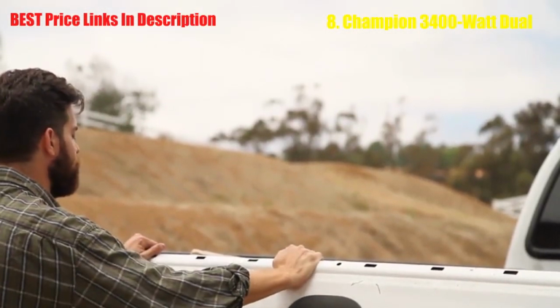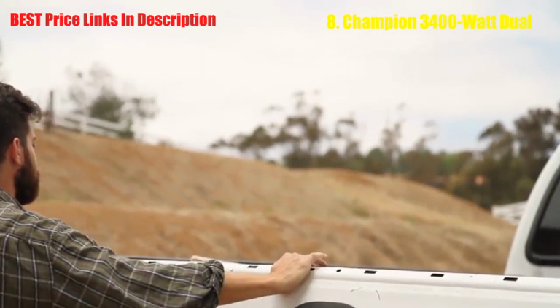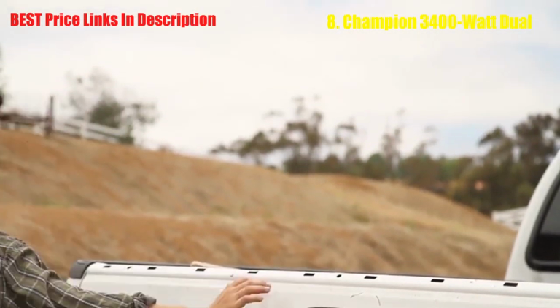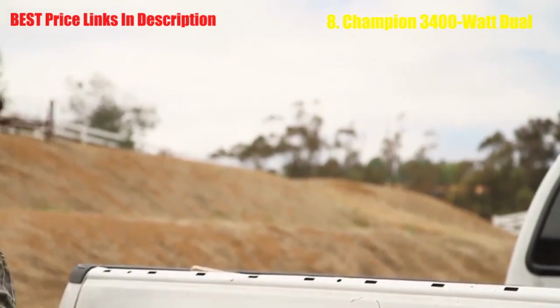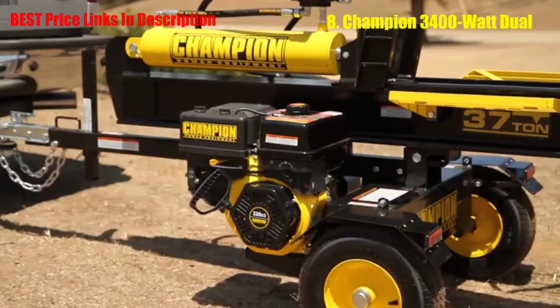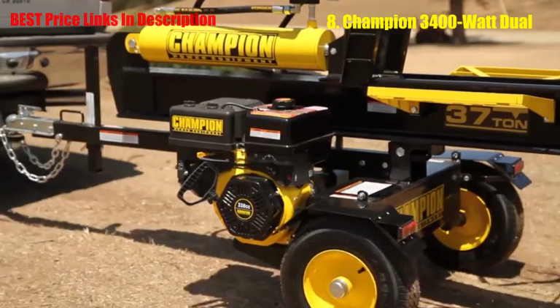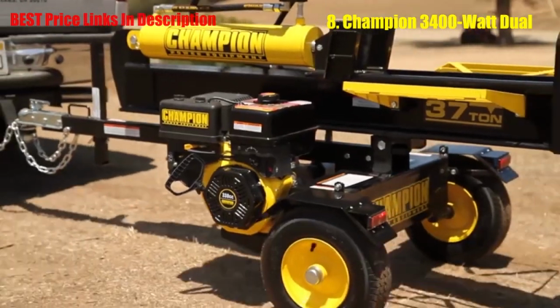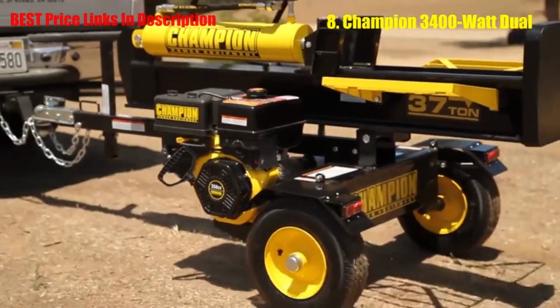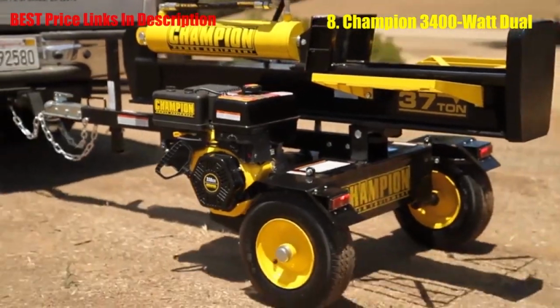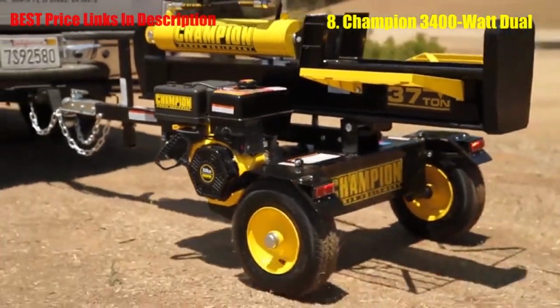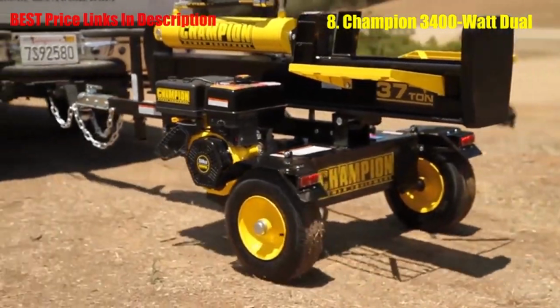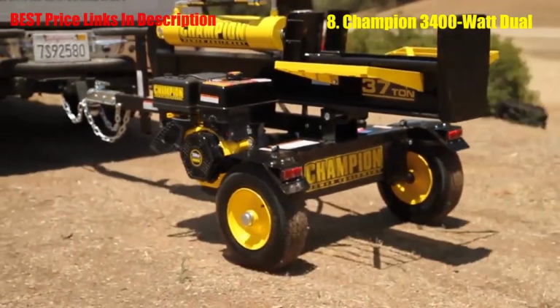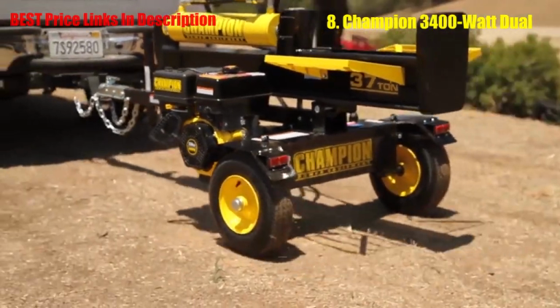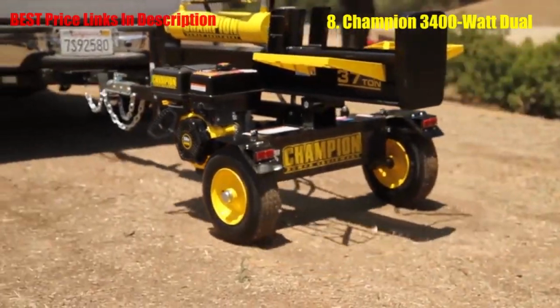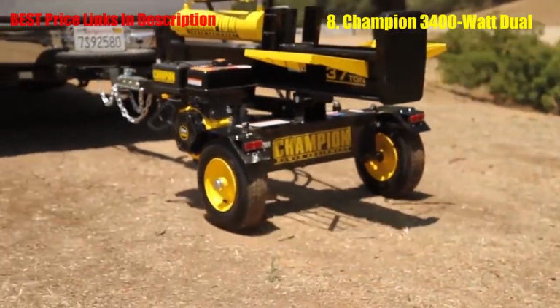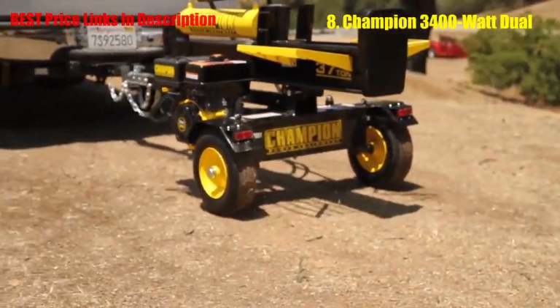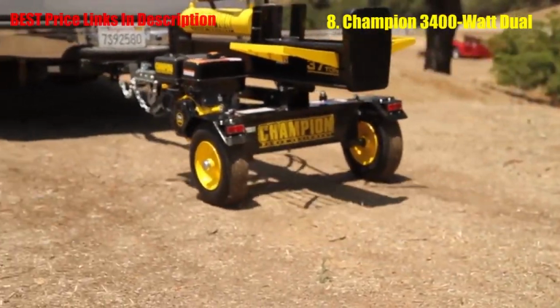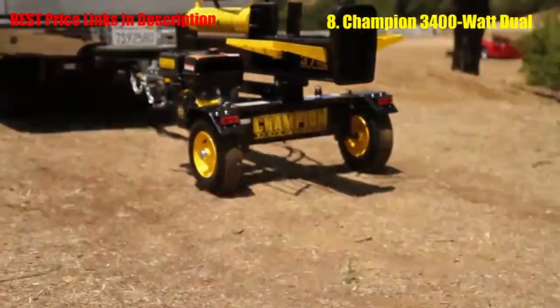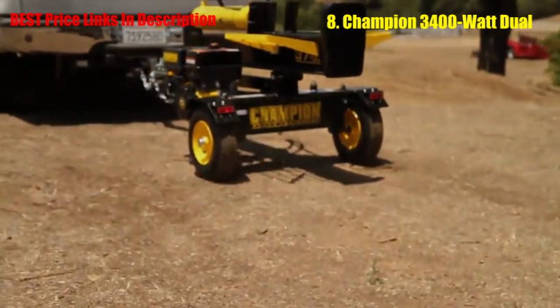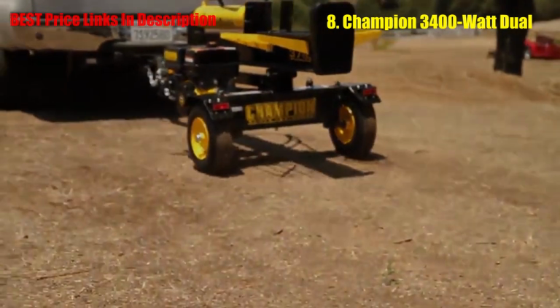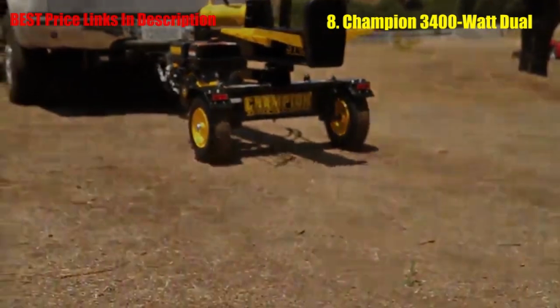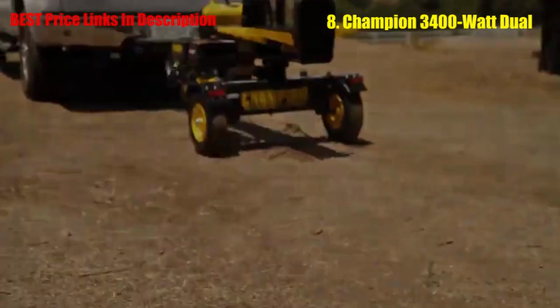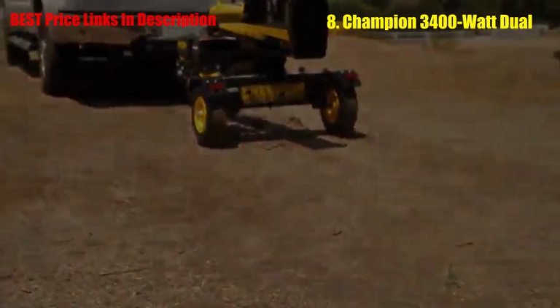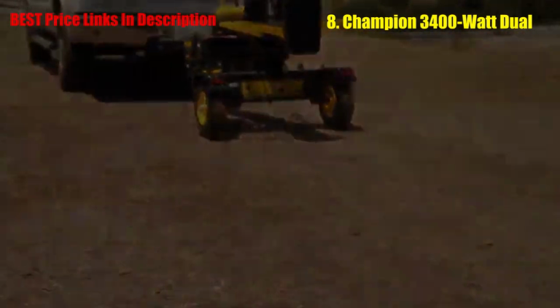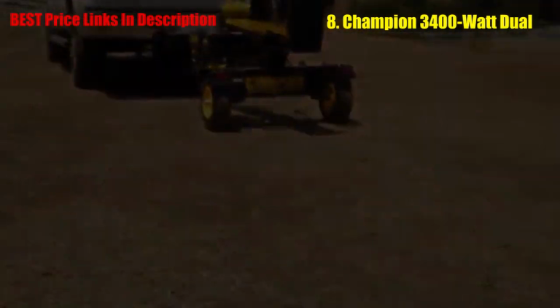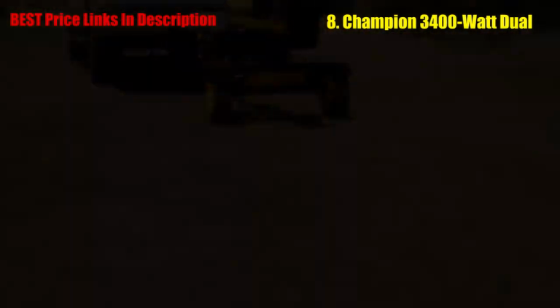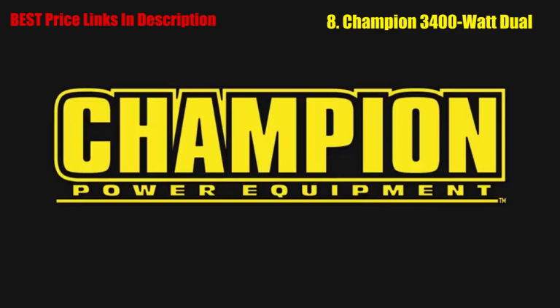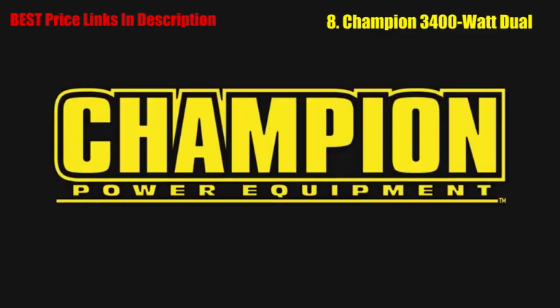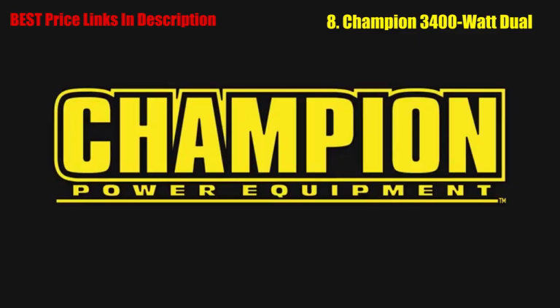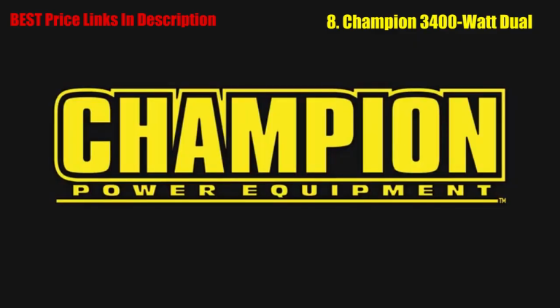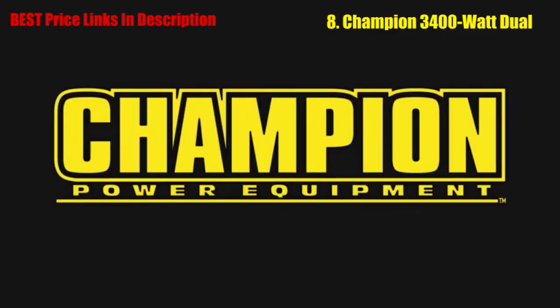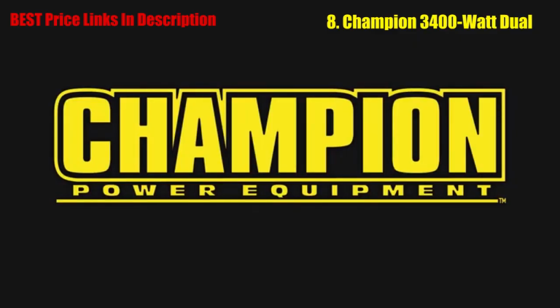The Champion Power Equipment family of products: power, dependability, and peace of mind.